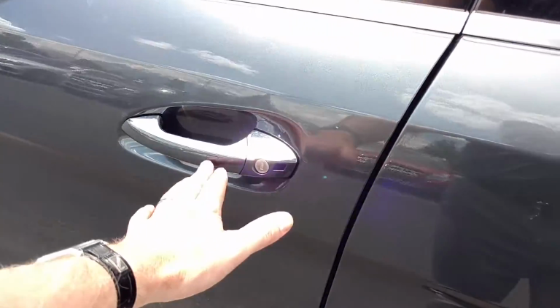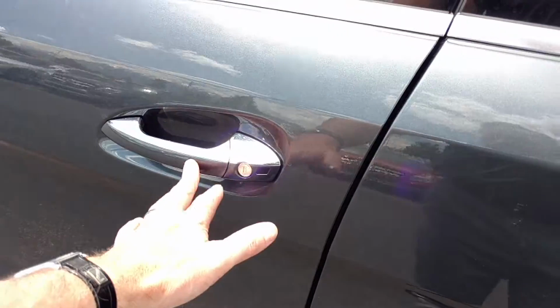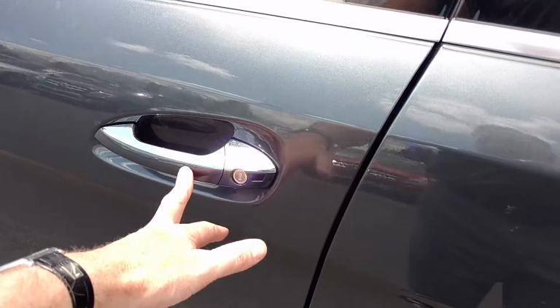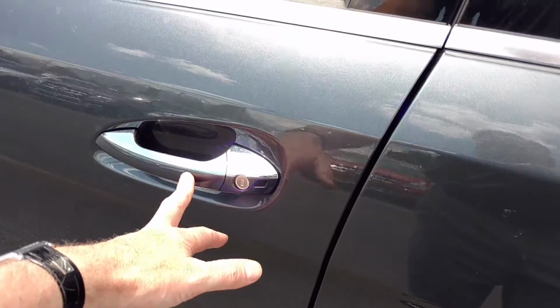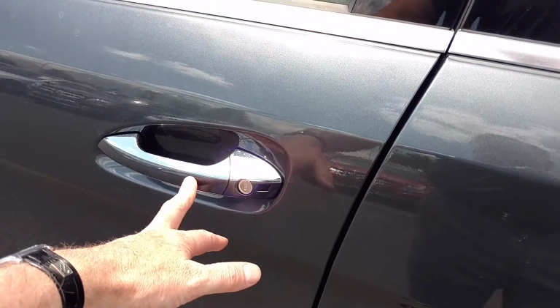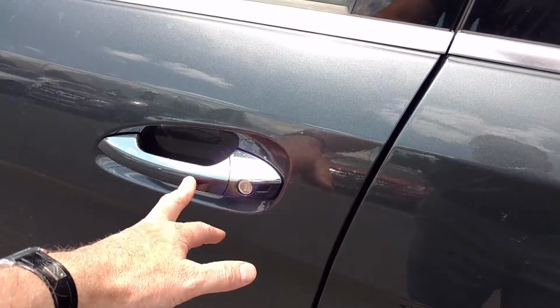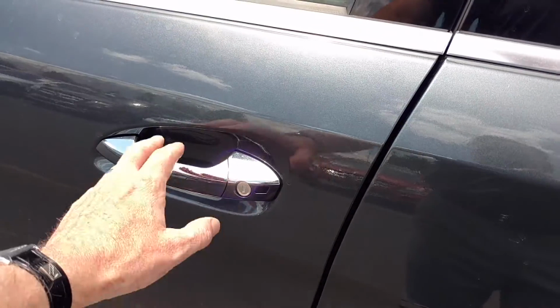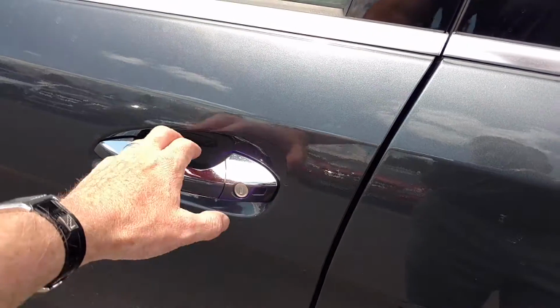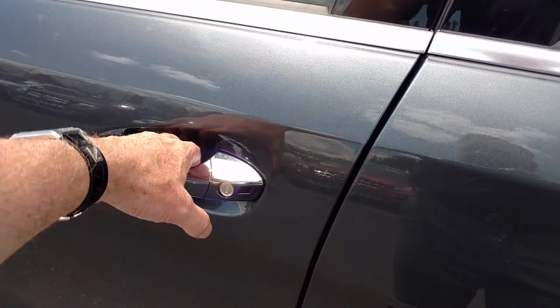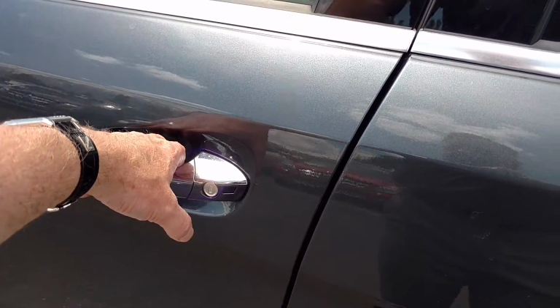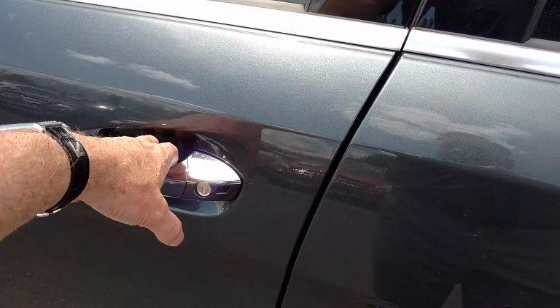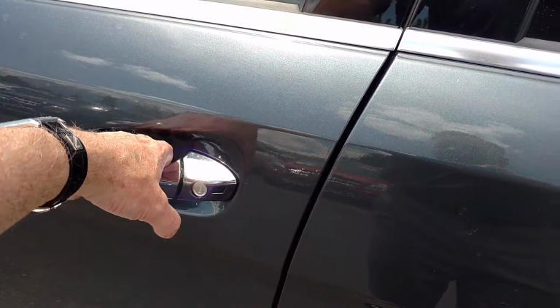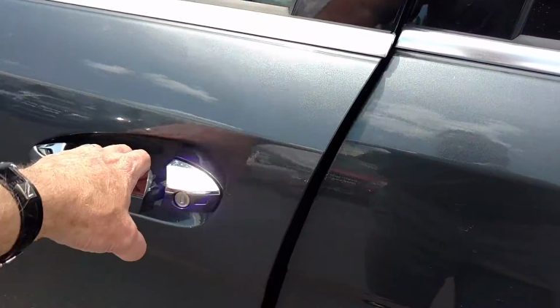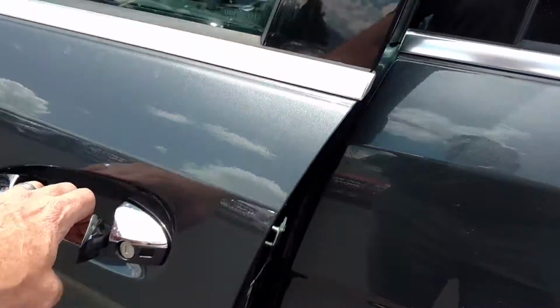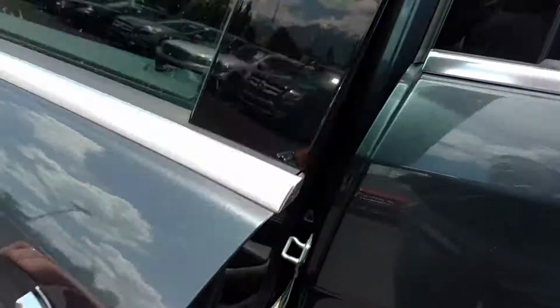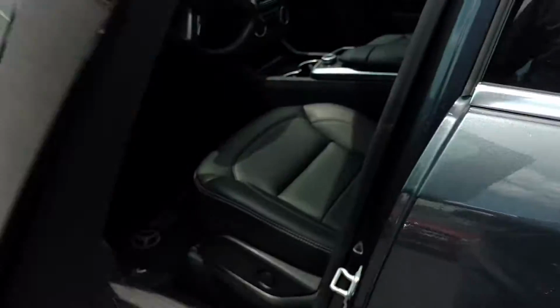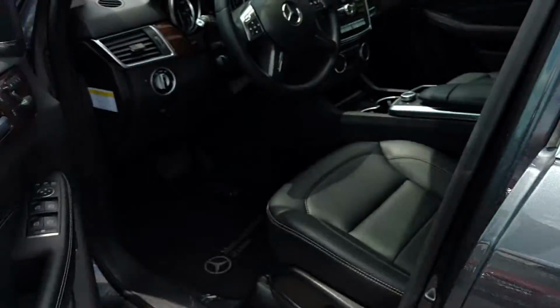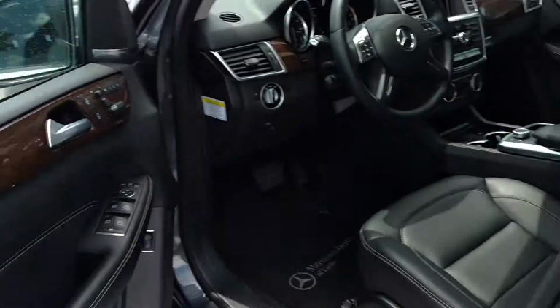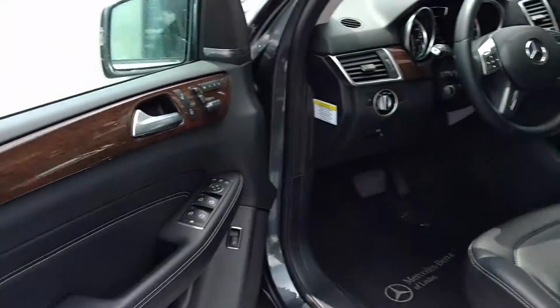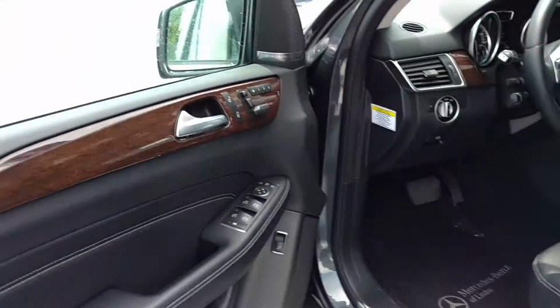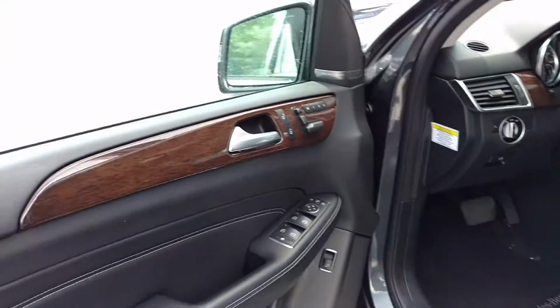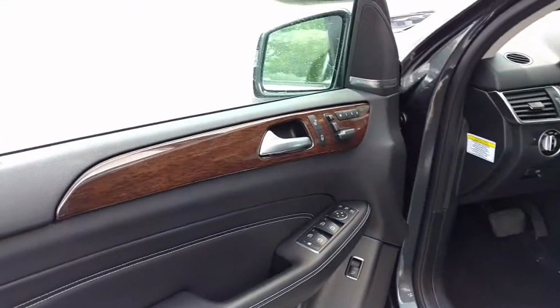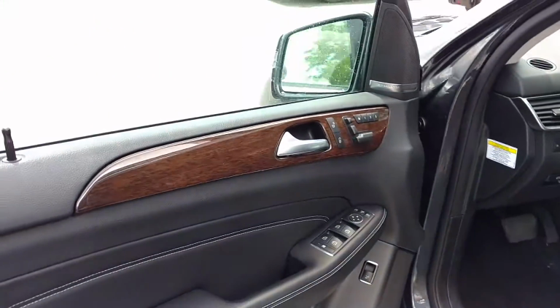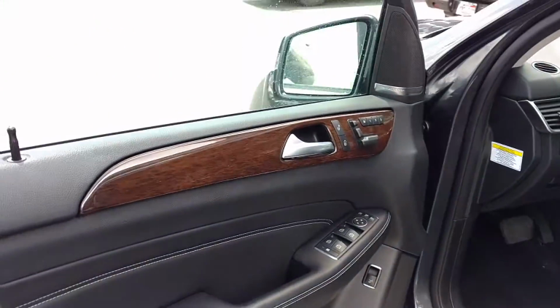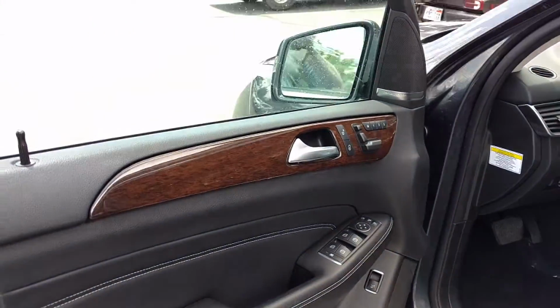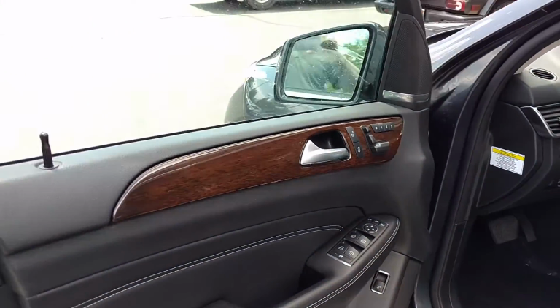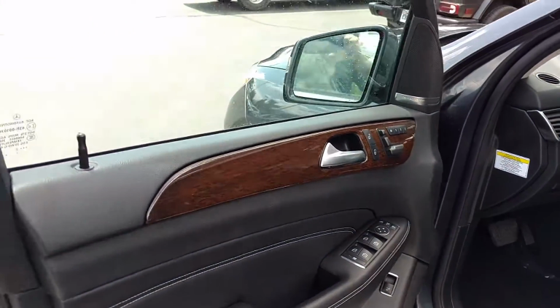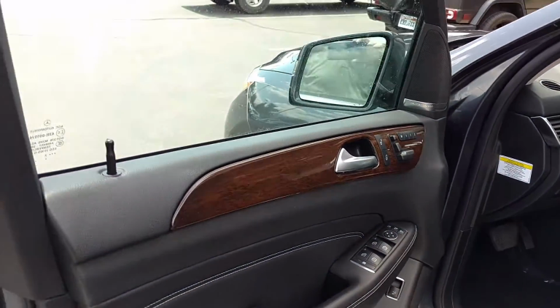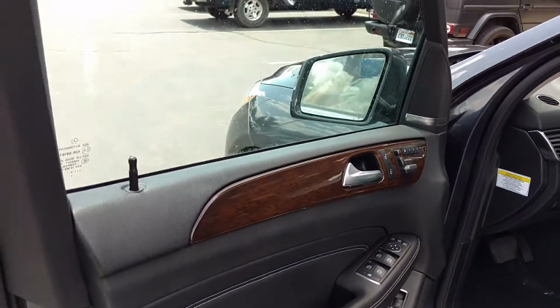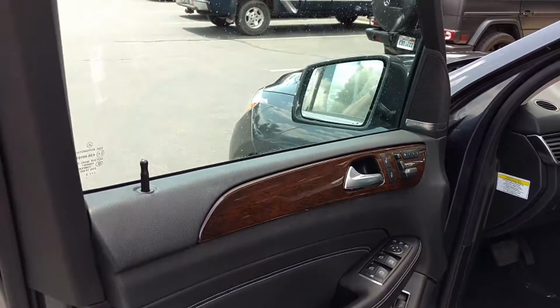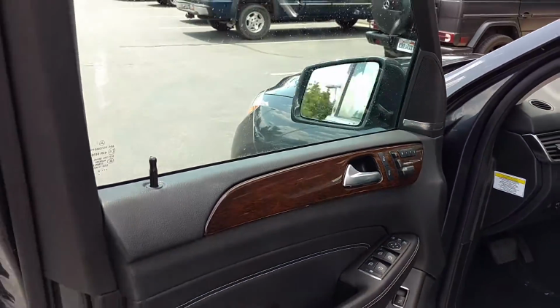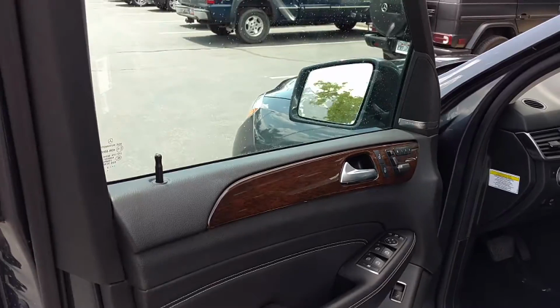Again, there's our lock and unlock, and it'll have a key-to-start button as well.